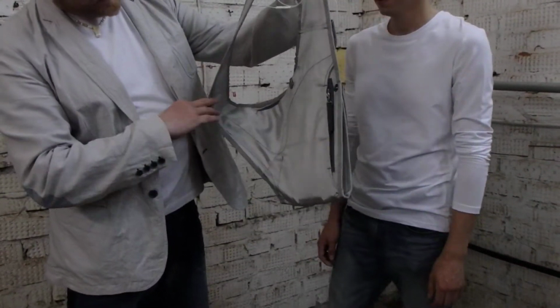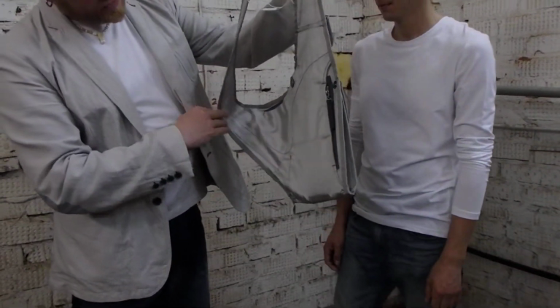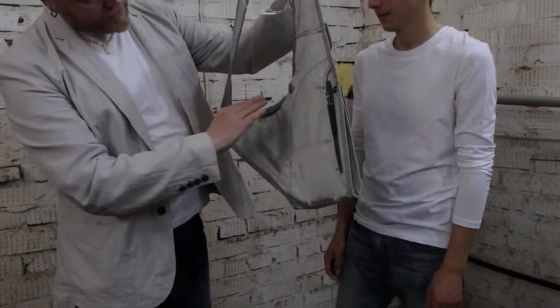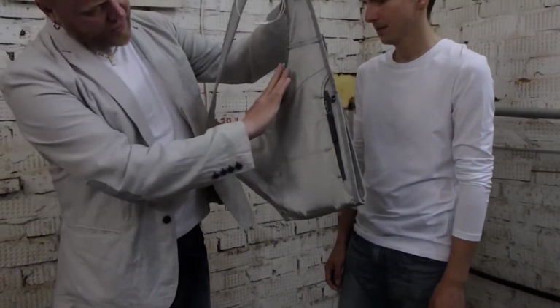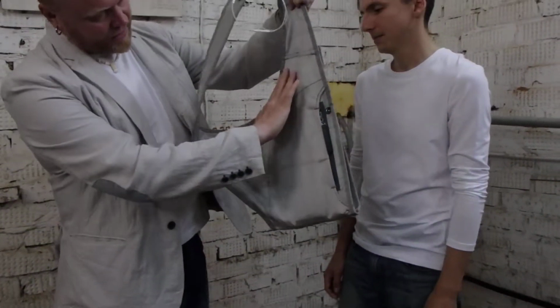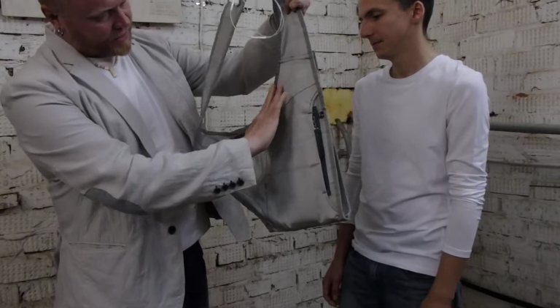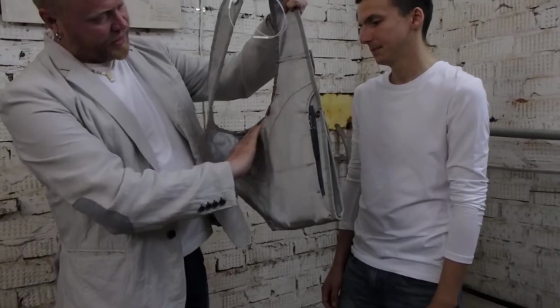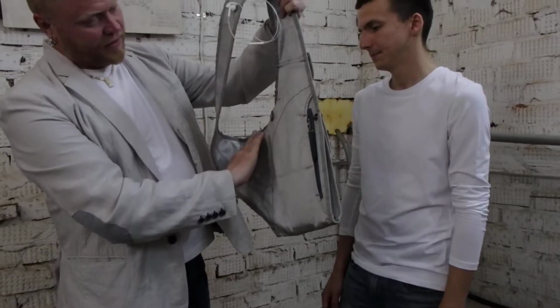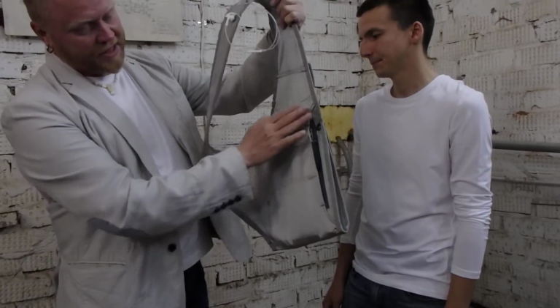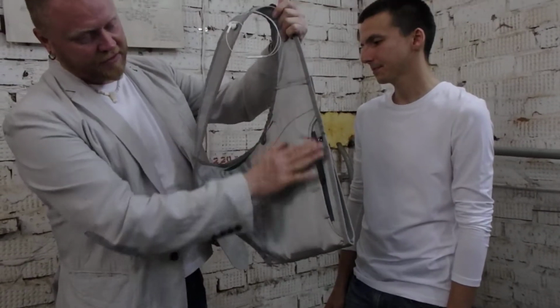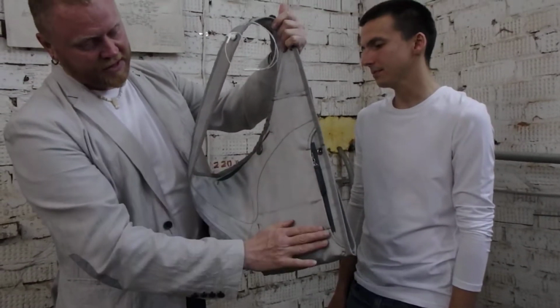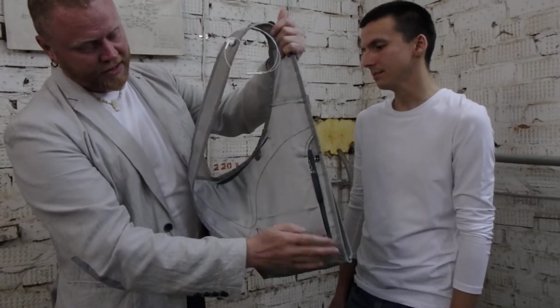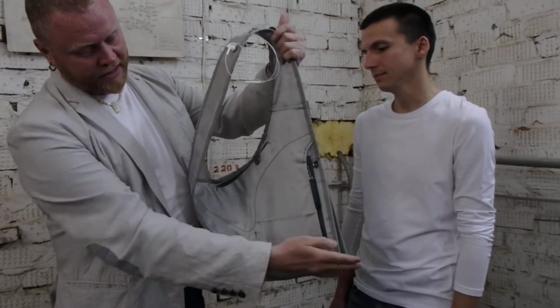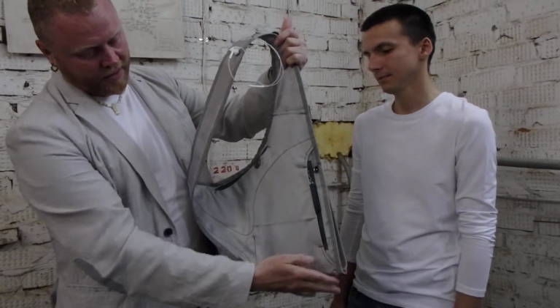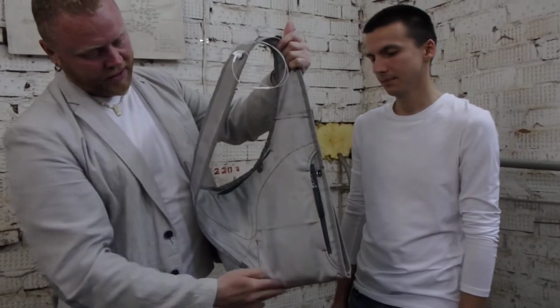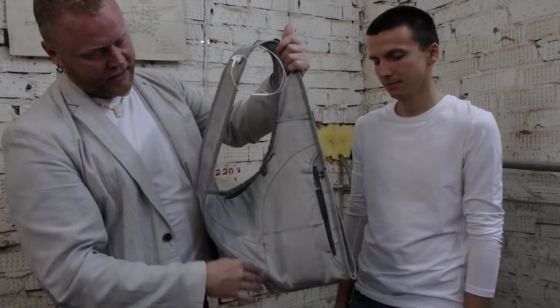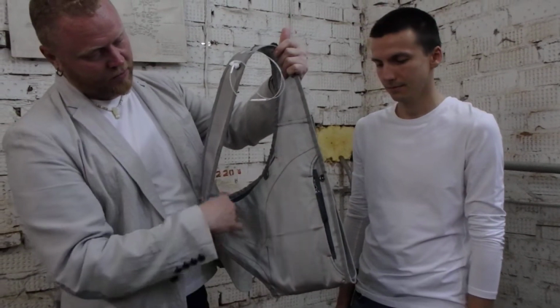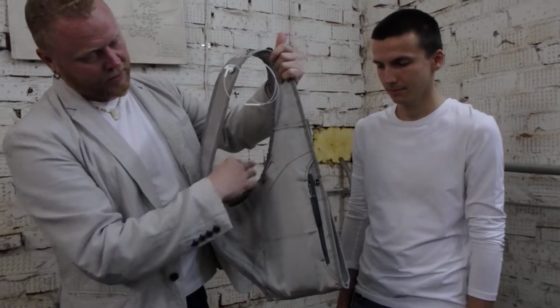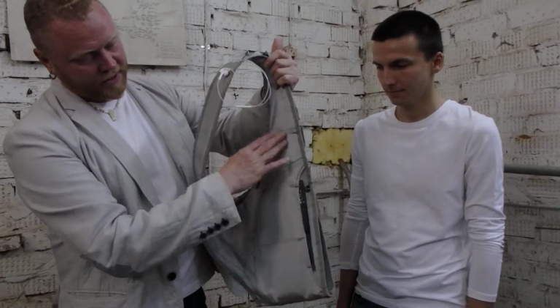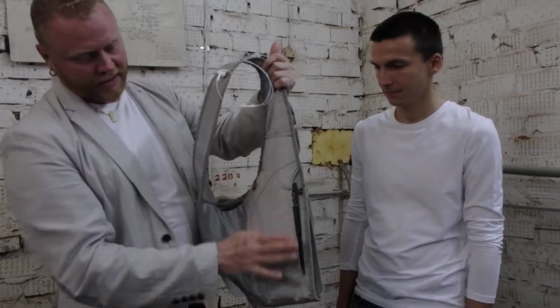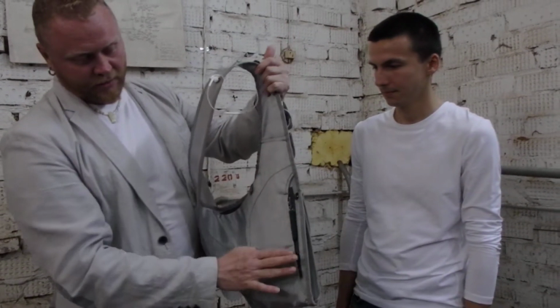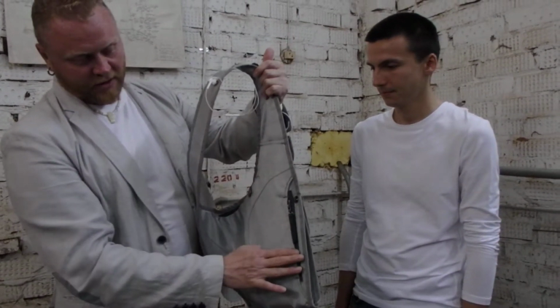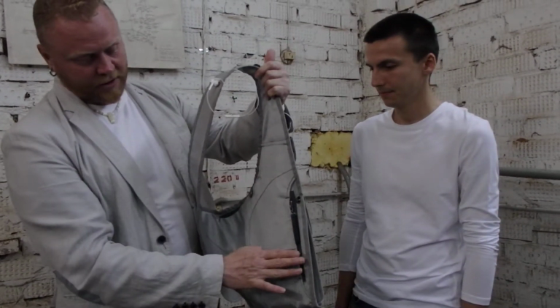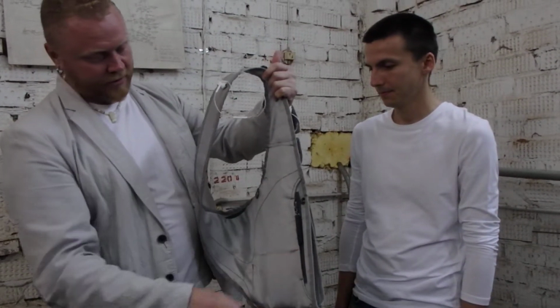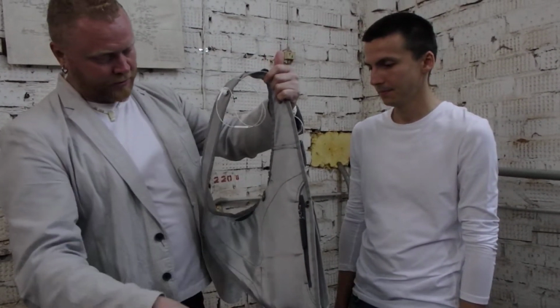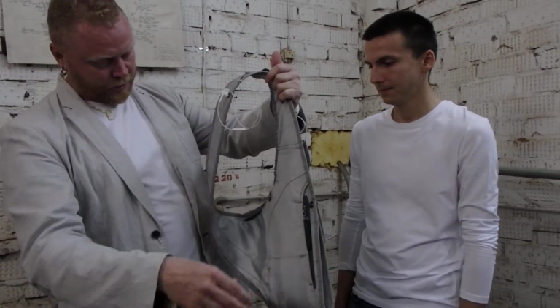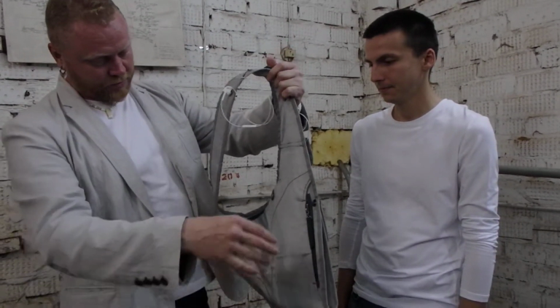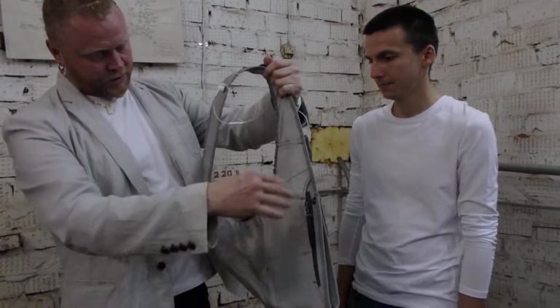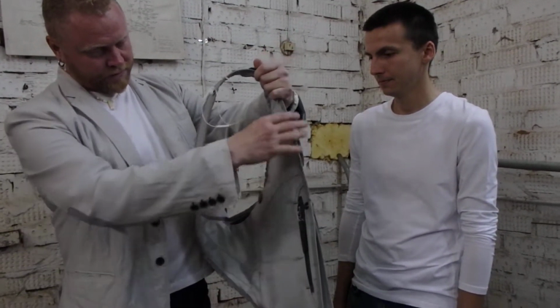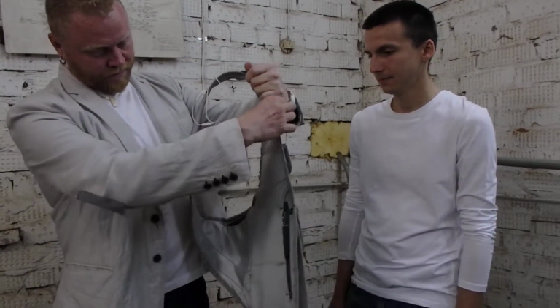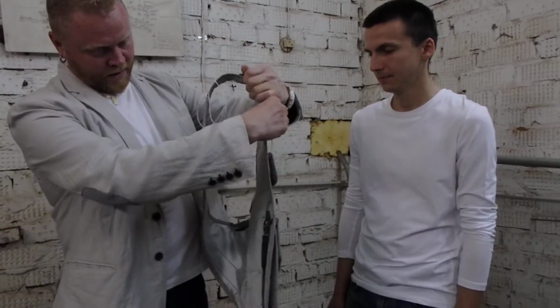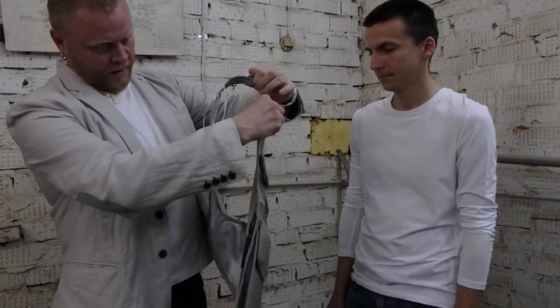There are two large, capacious zippered pockets on the inner side of the bag. I'll come back to this pocket later.